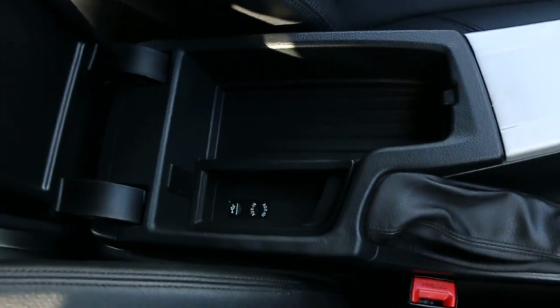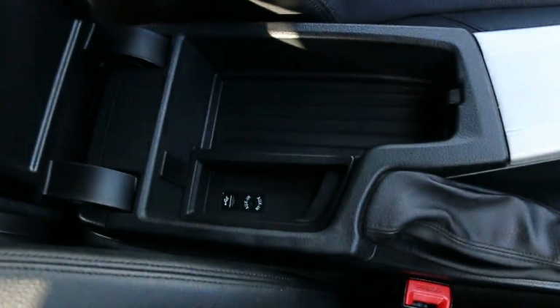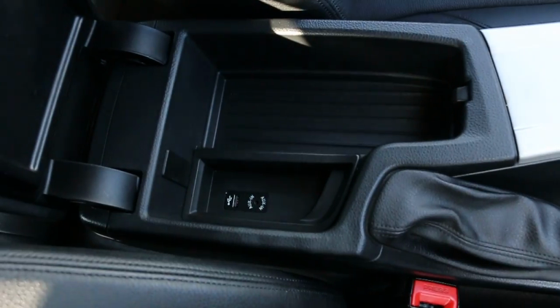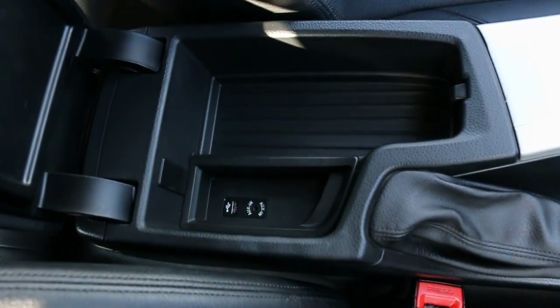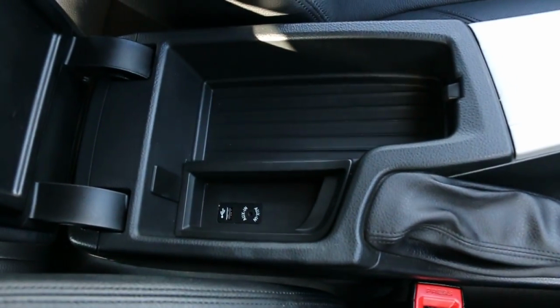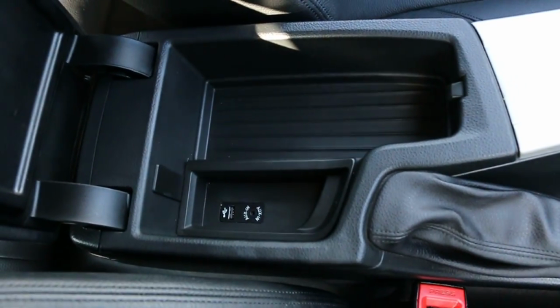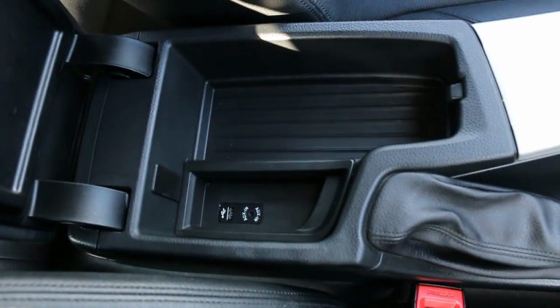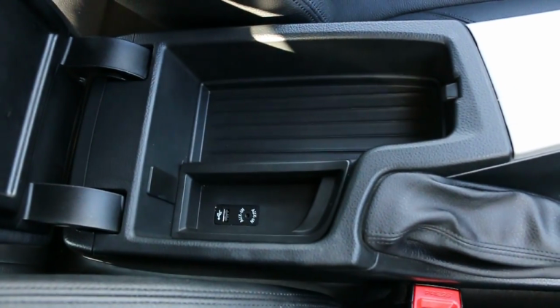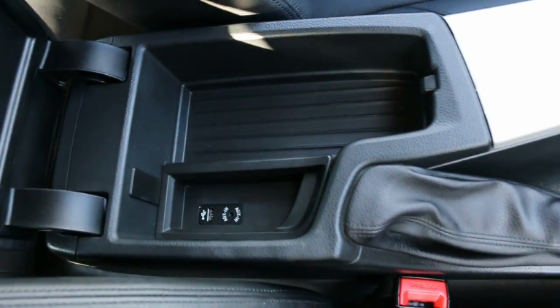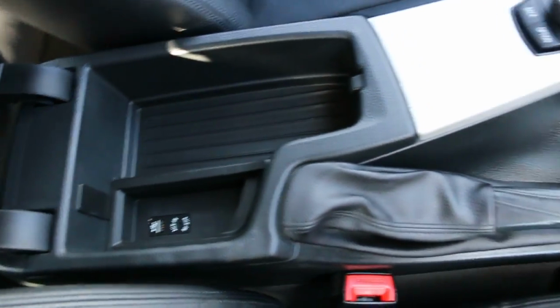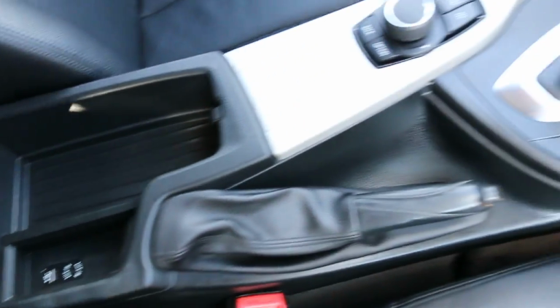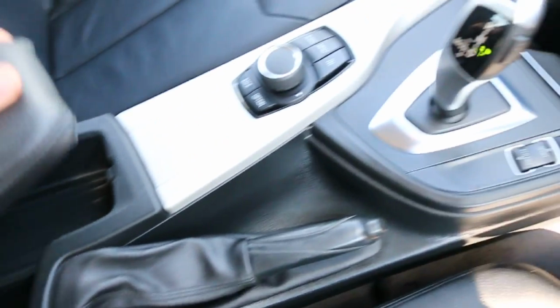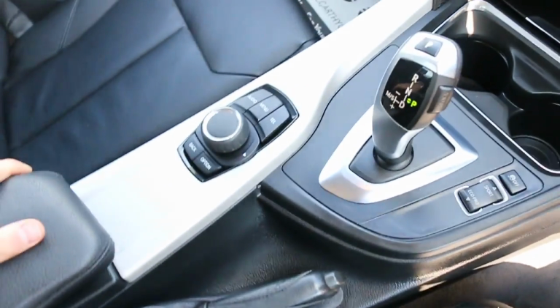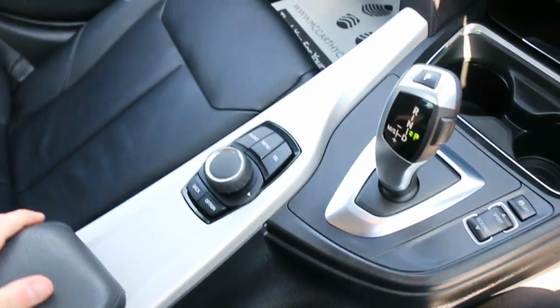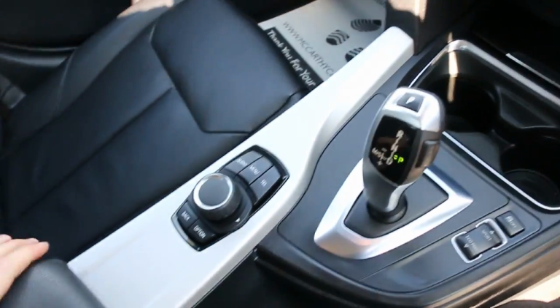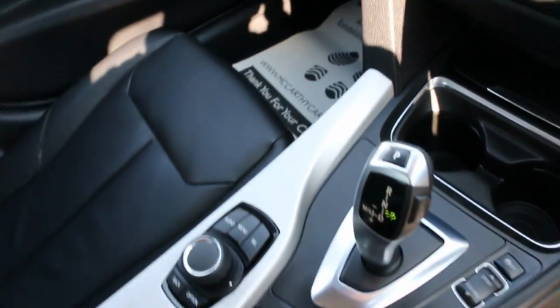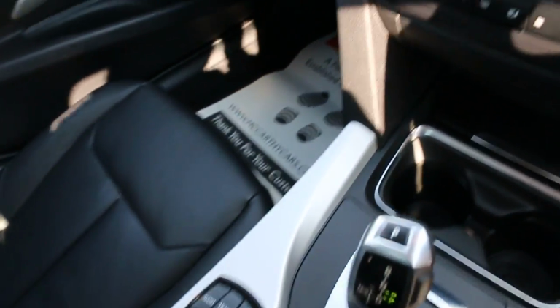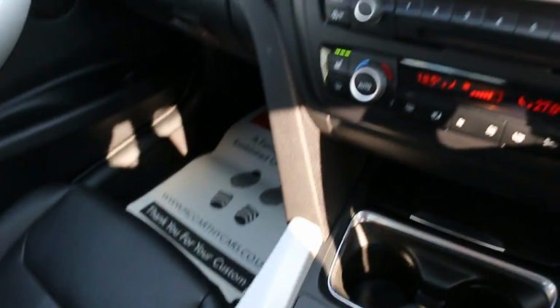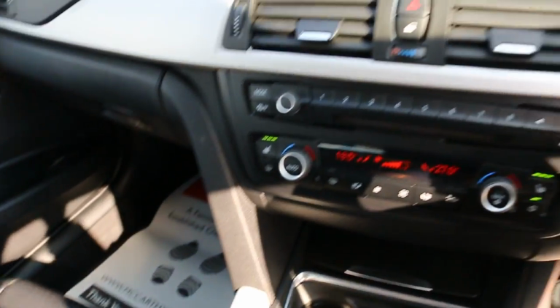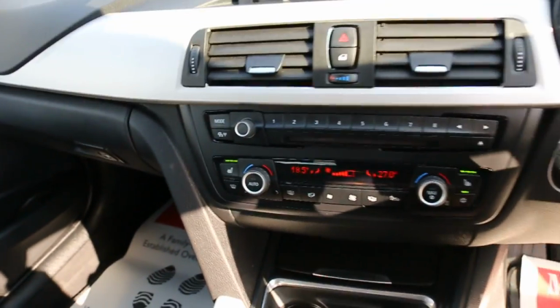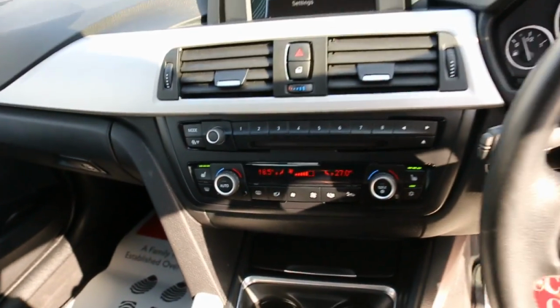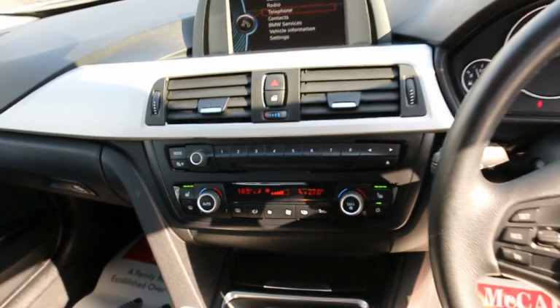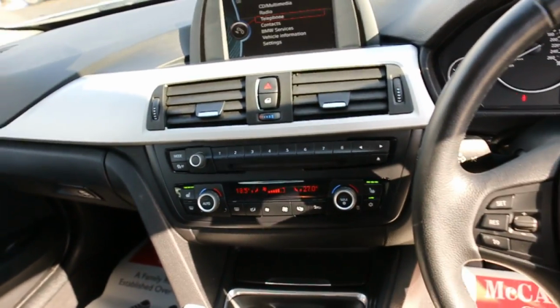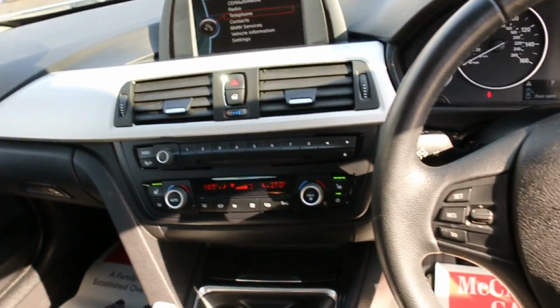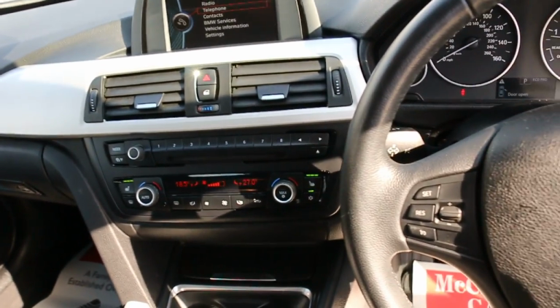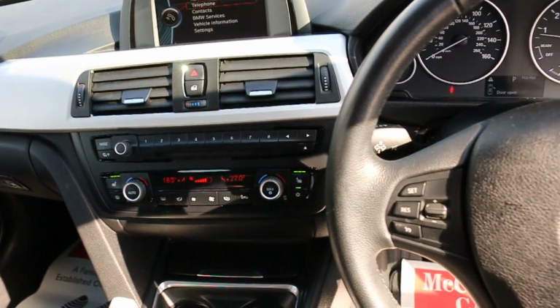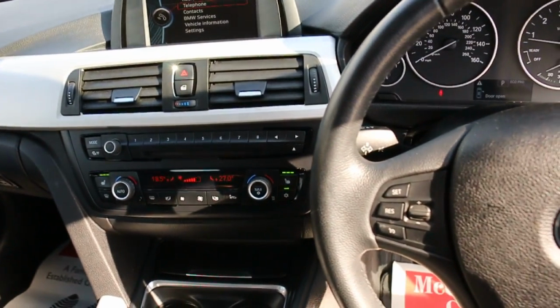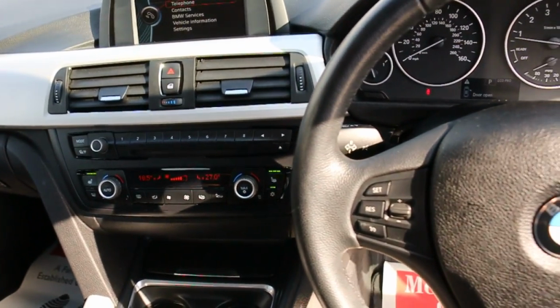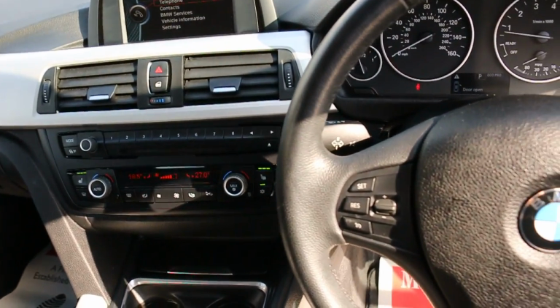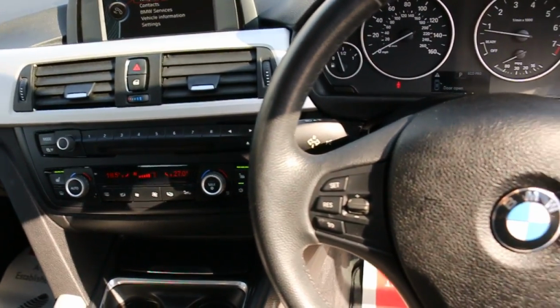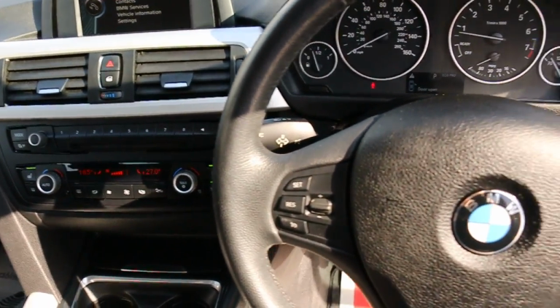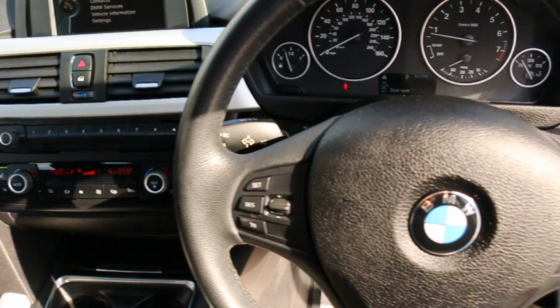USB and AUX connection, multi-function steering wheel, and cruise control.